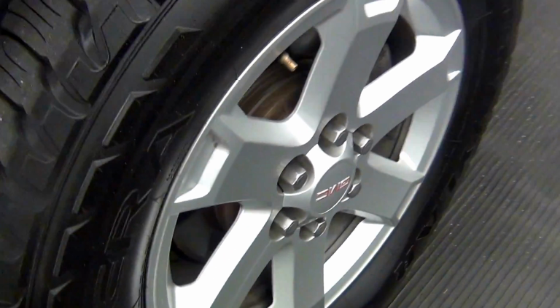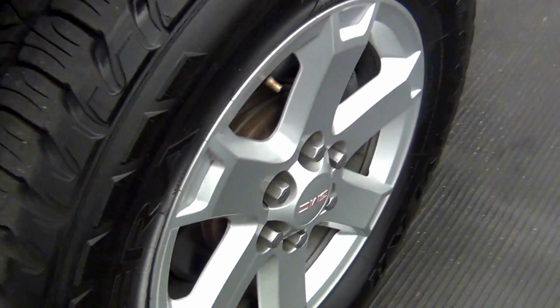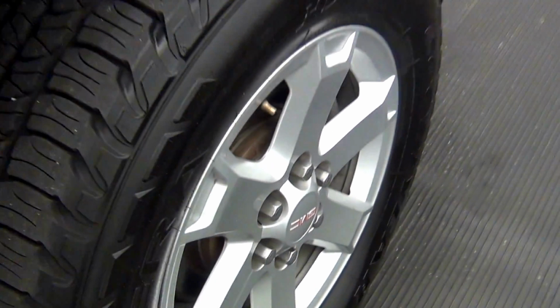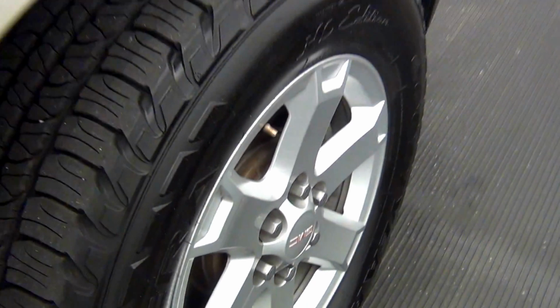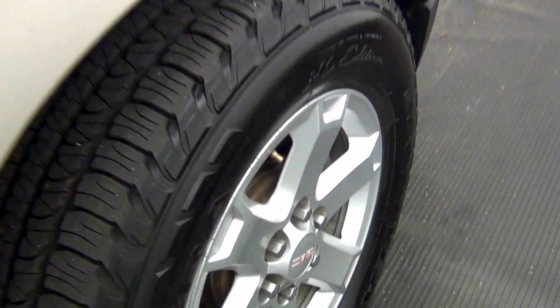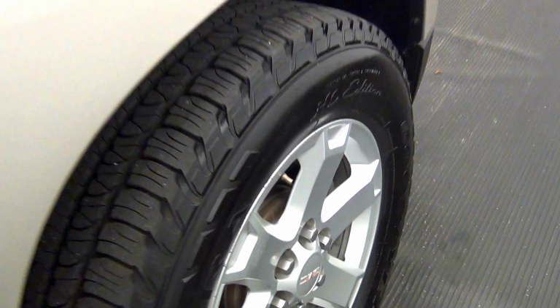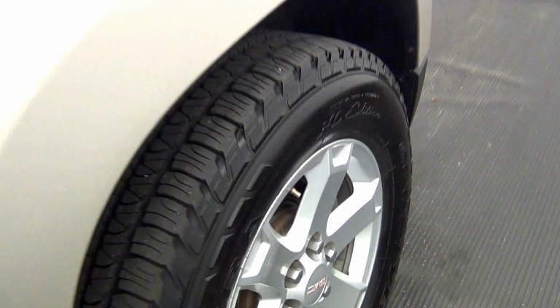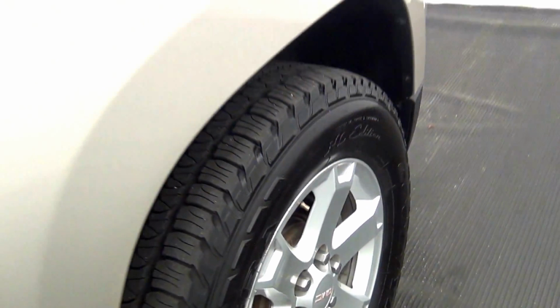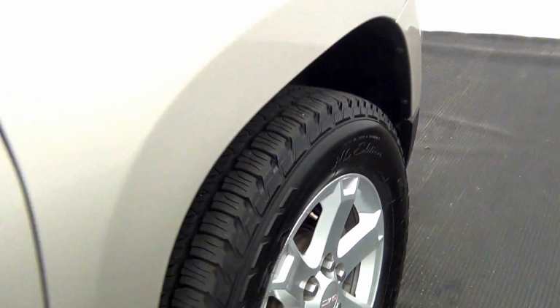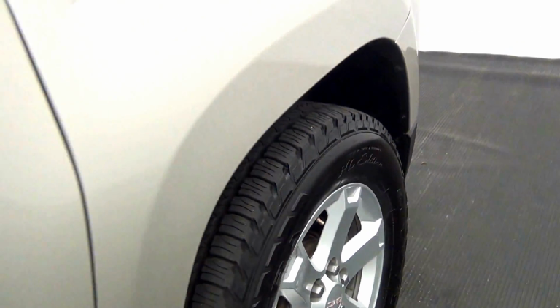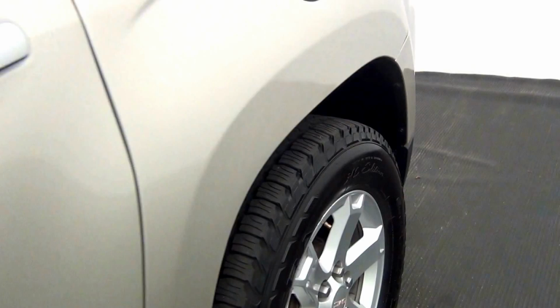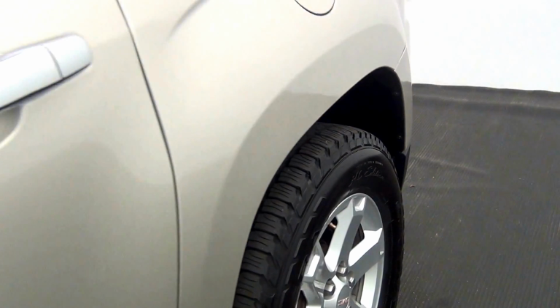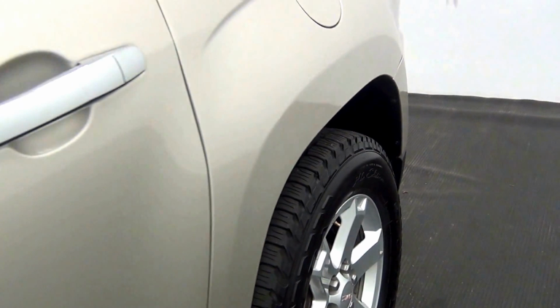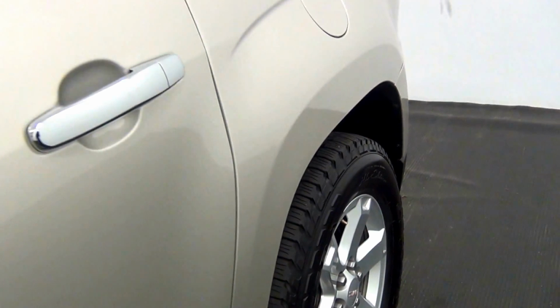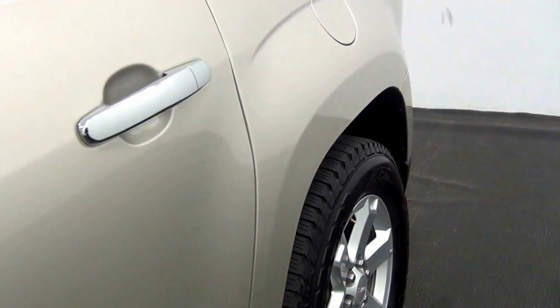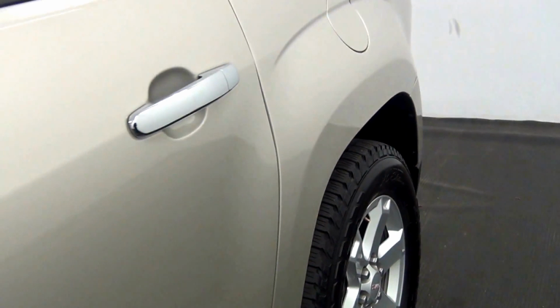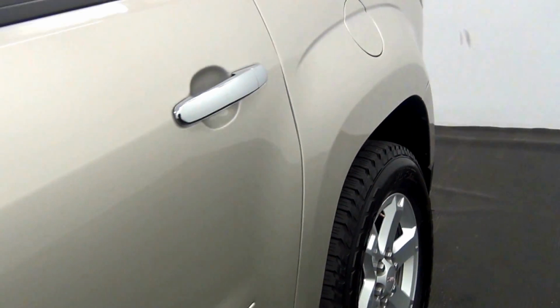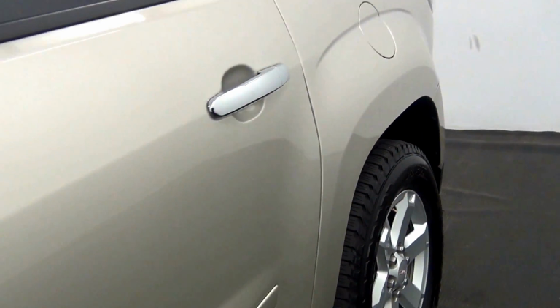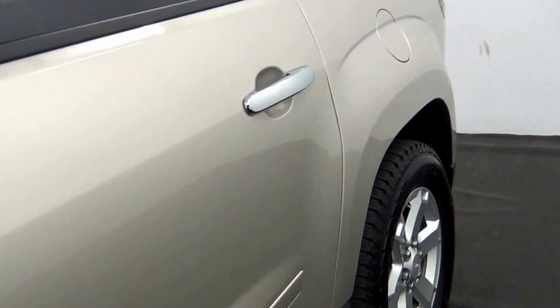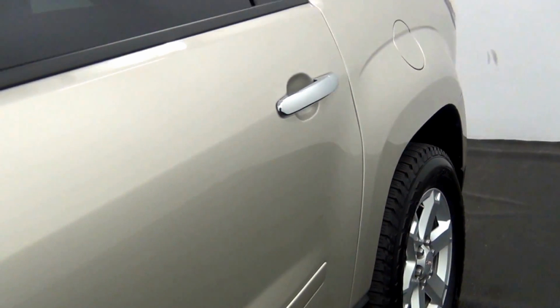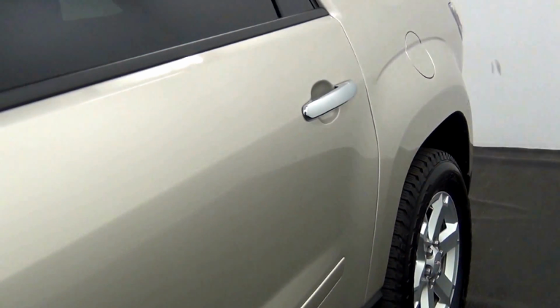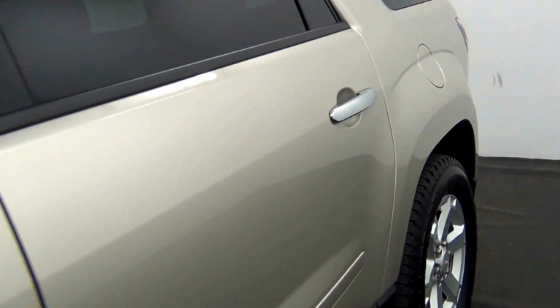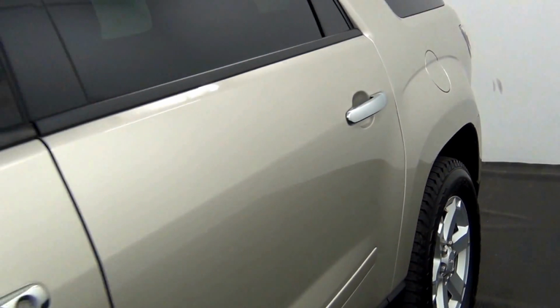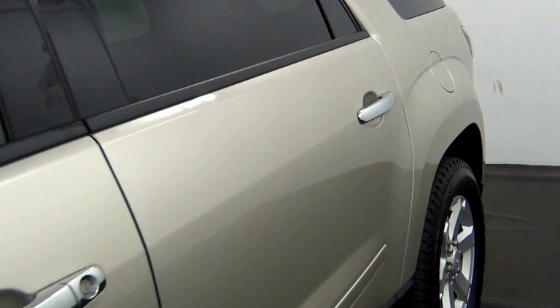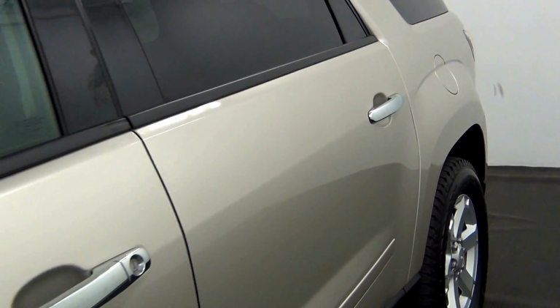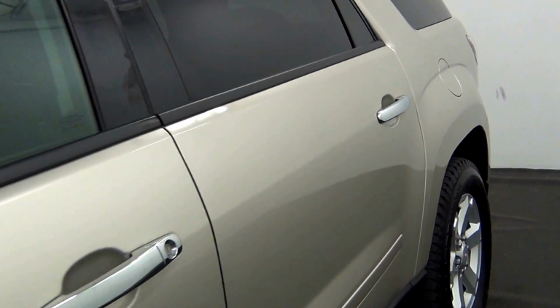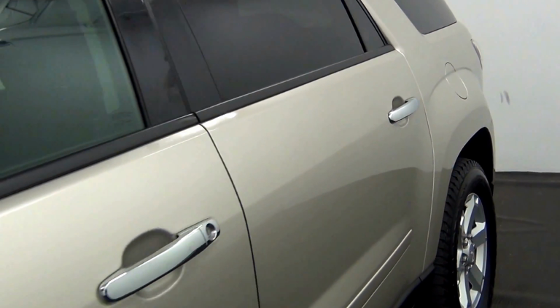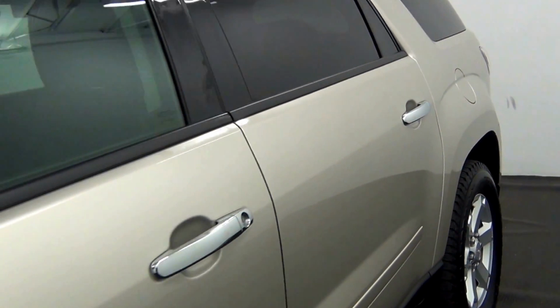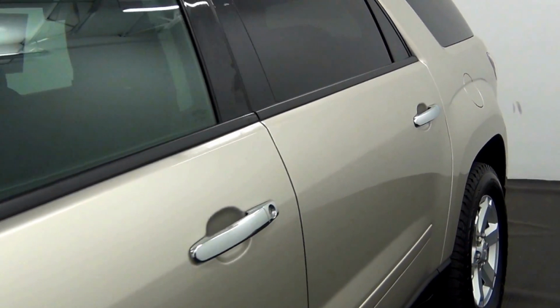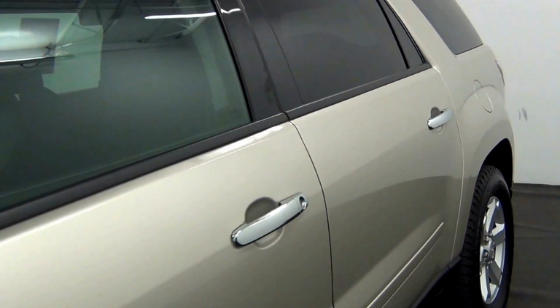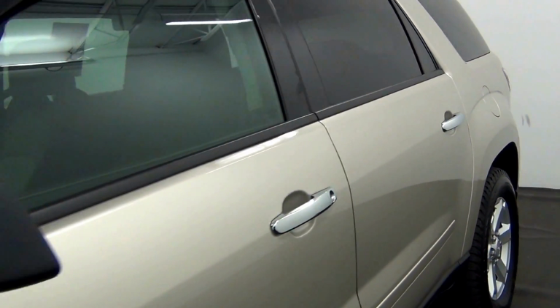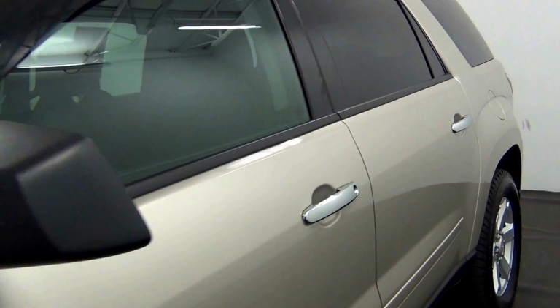And that will end the walk around the 2014 GMC Acadia.